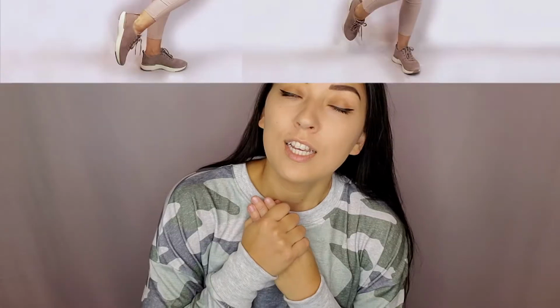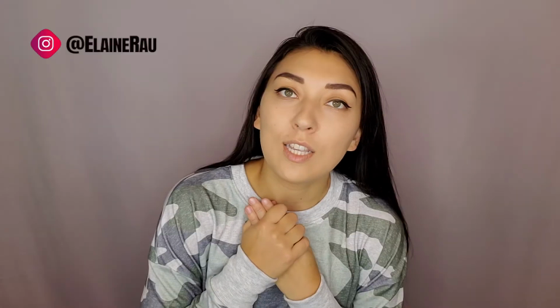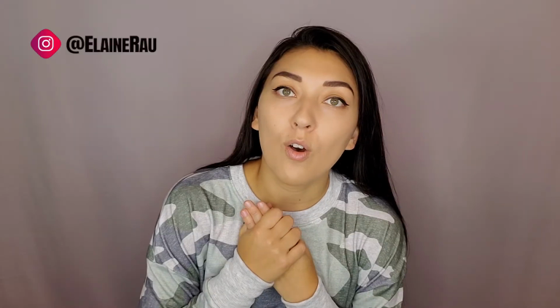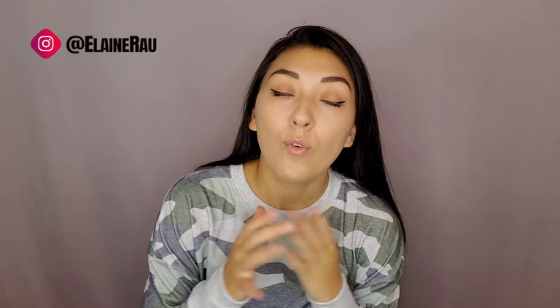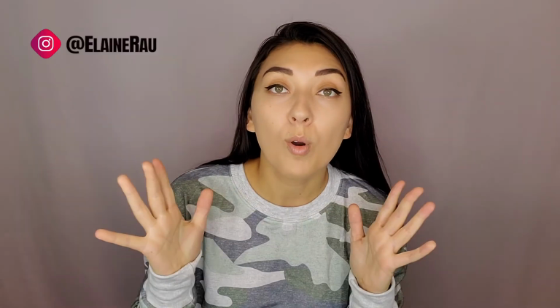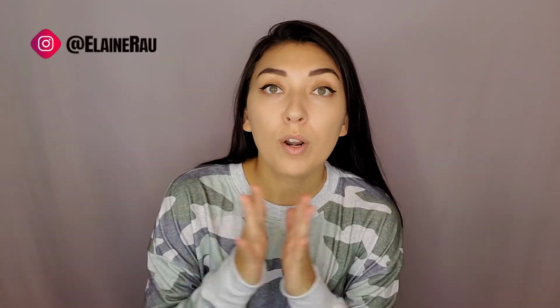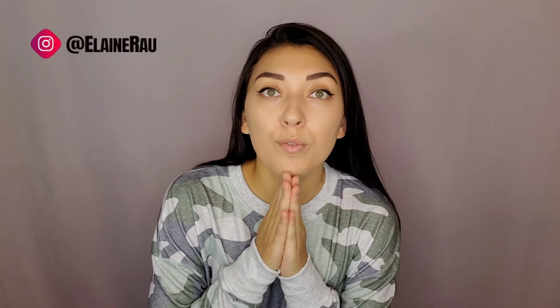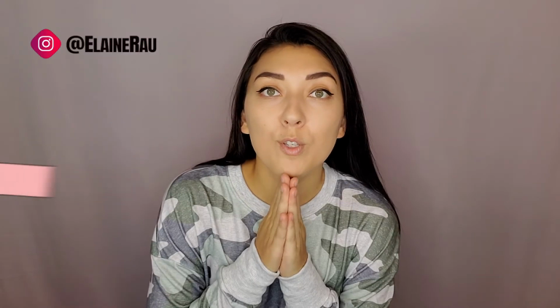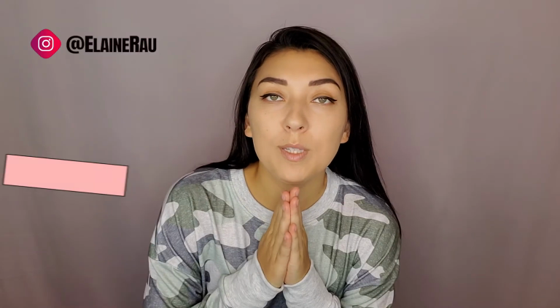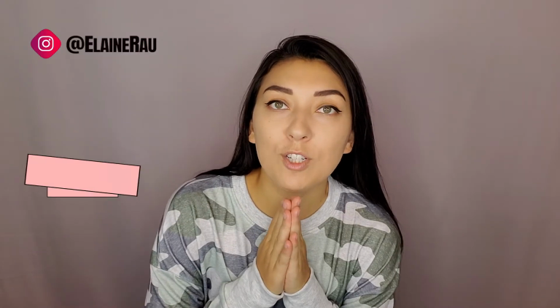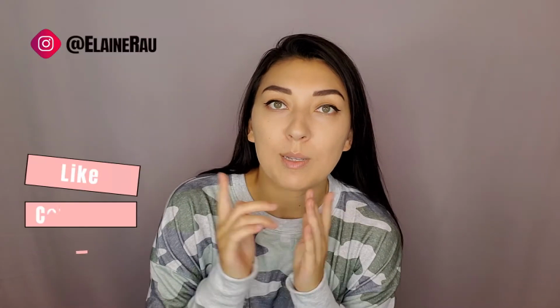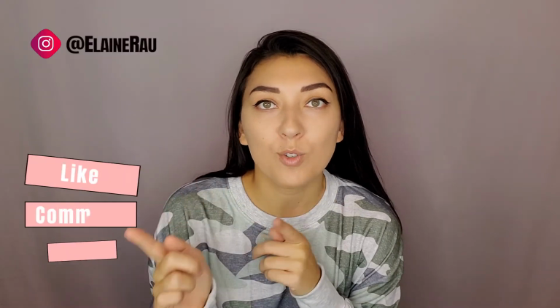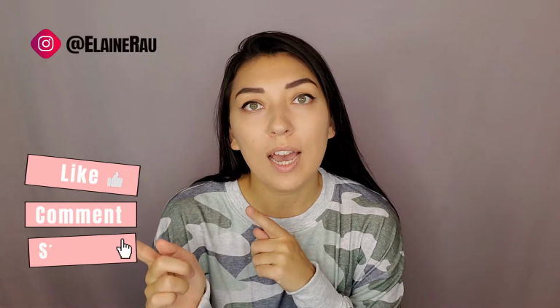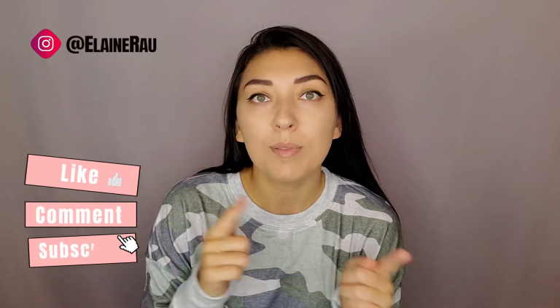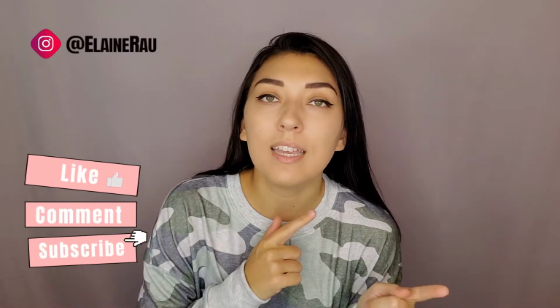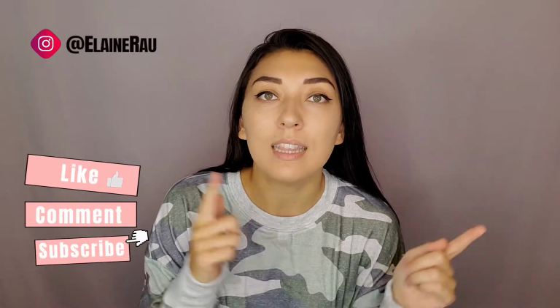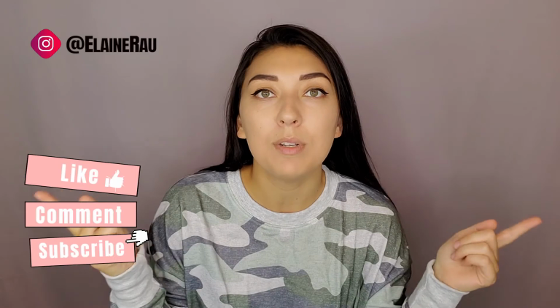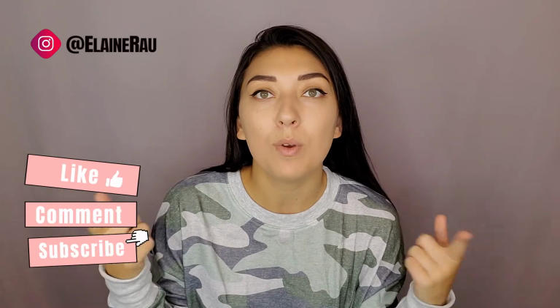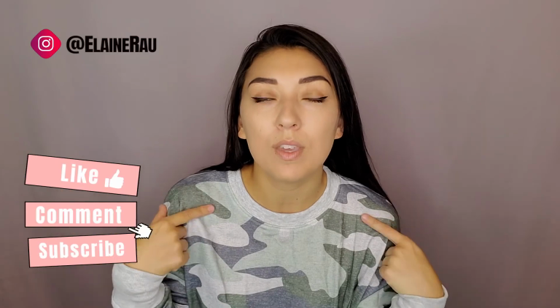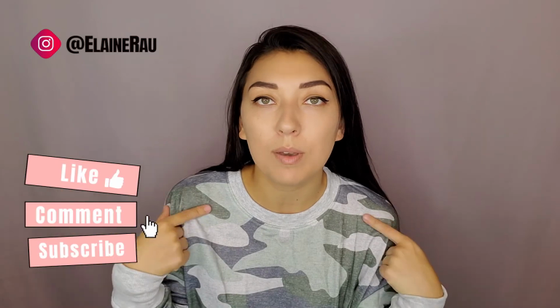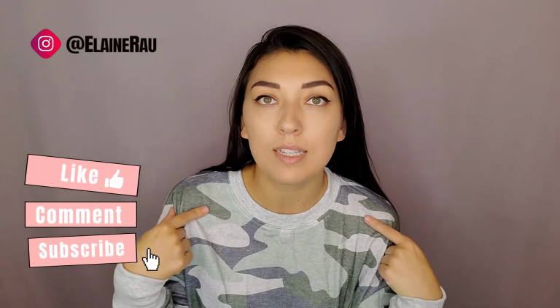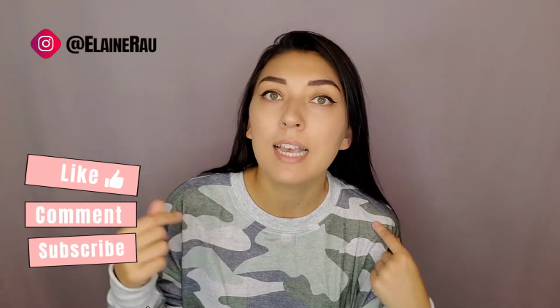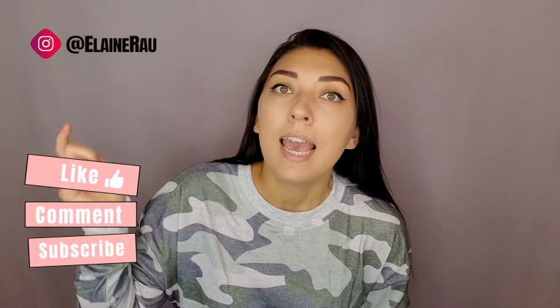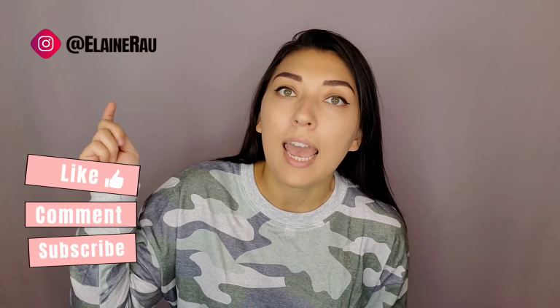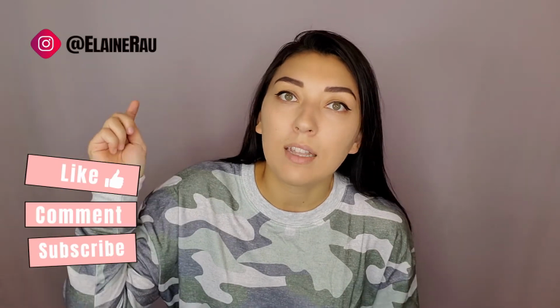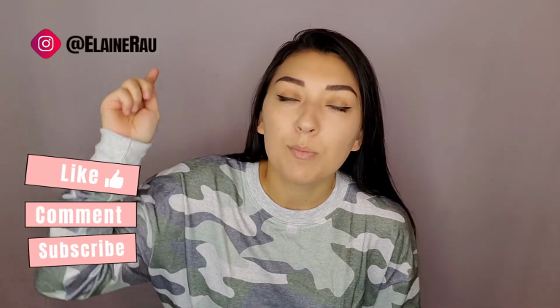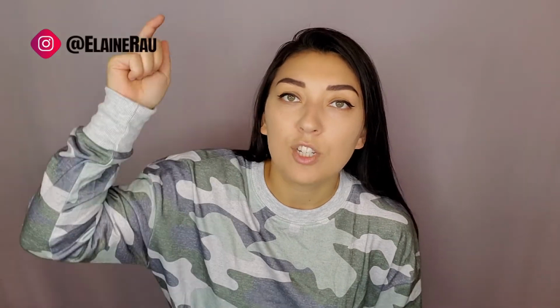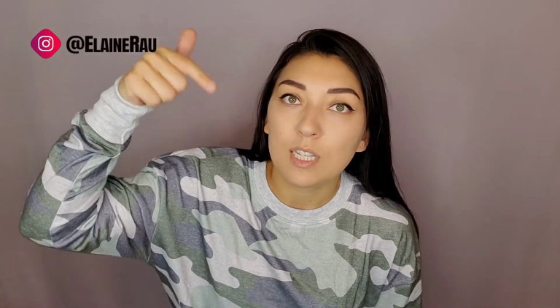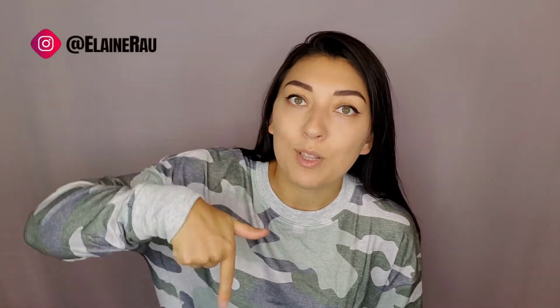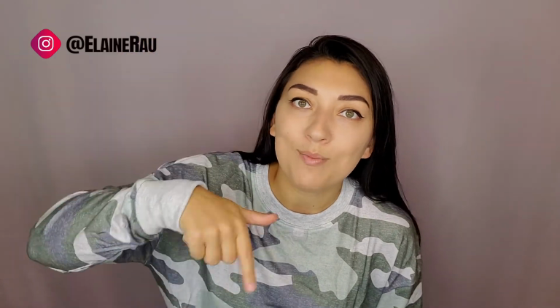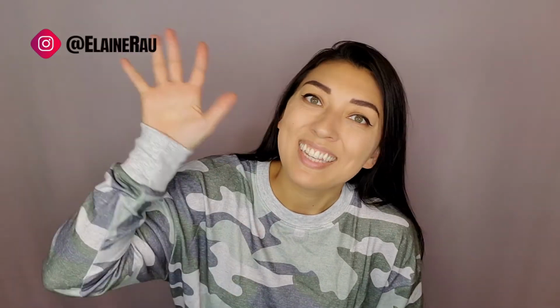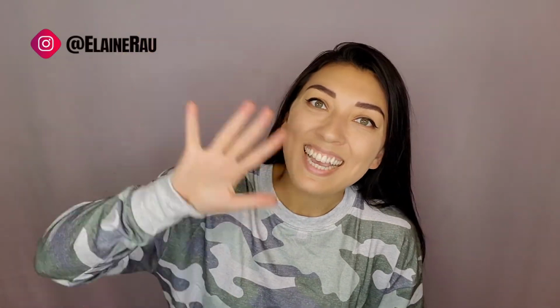For more product reviews, please make sure to subscribe, like, and let me know what you think about this. The link to purchase is below. See ya!